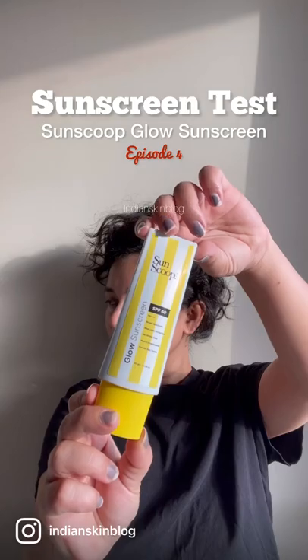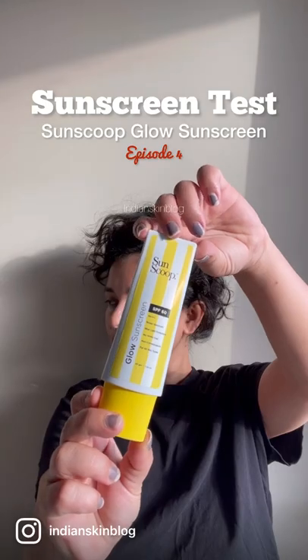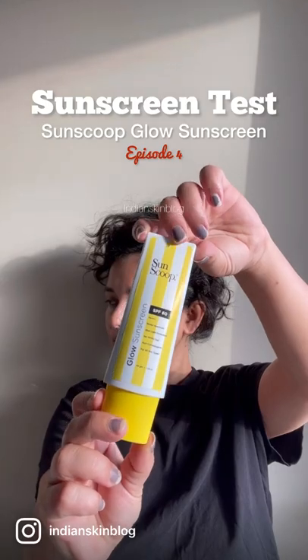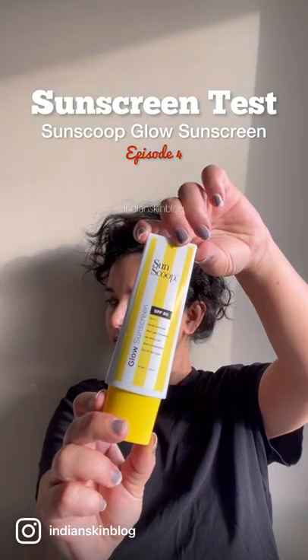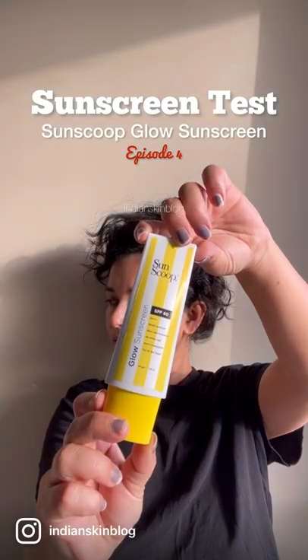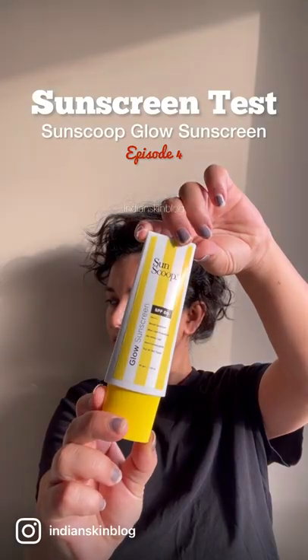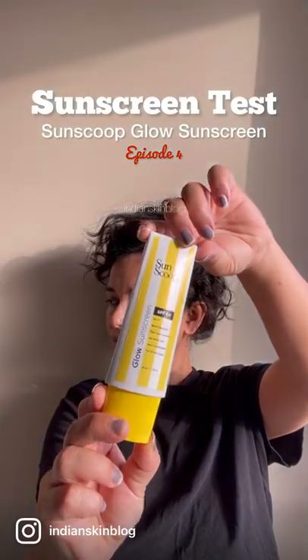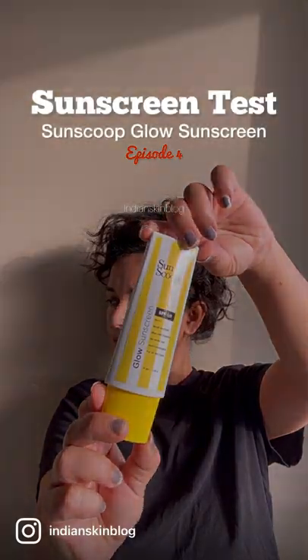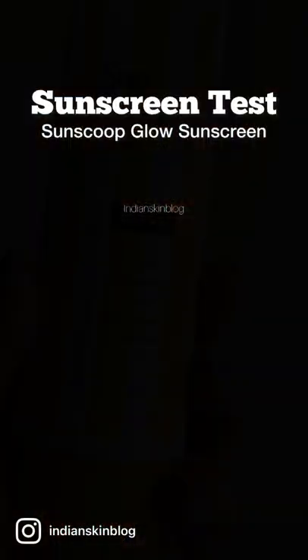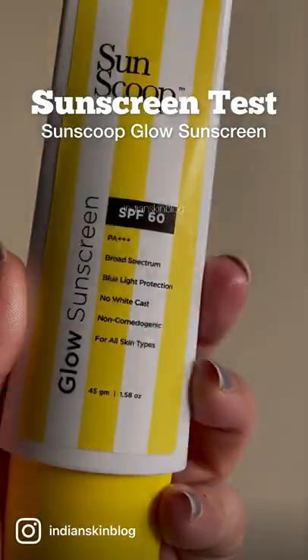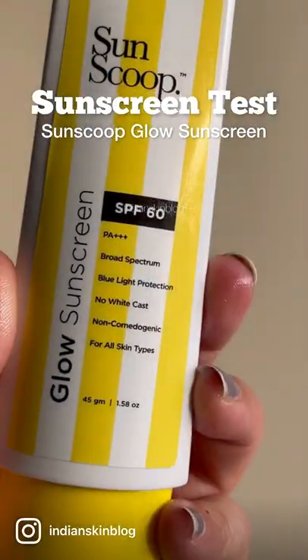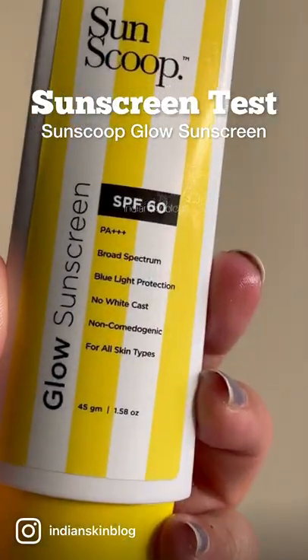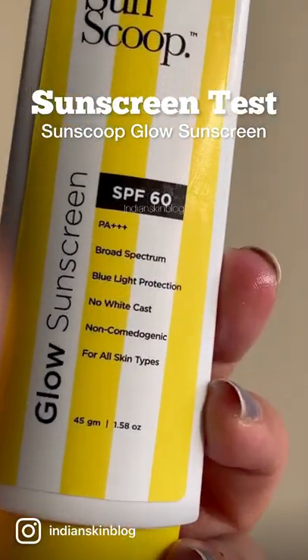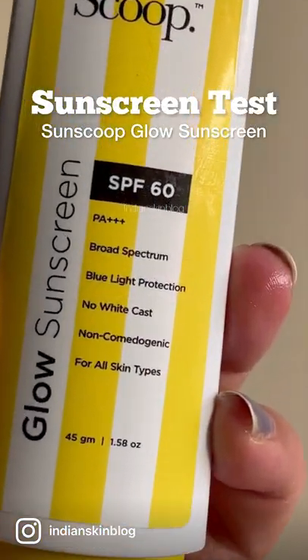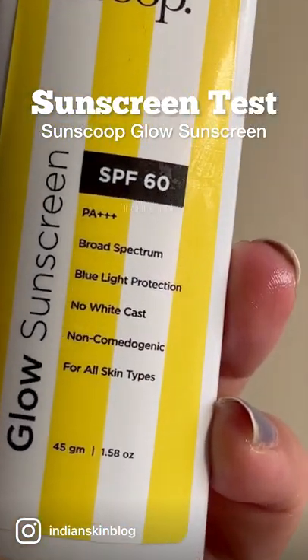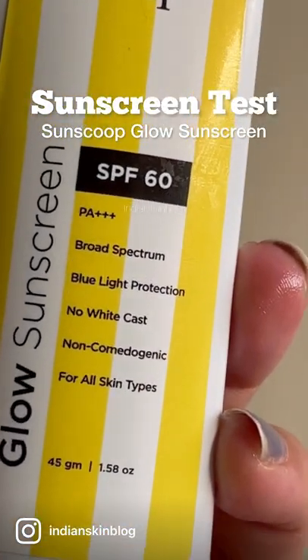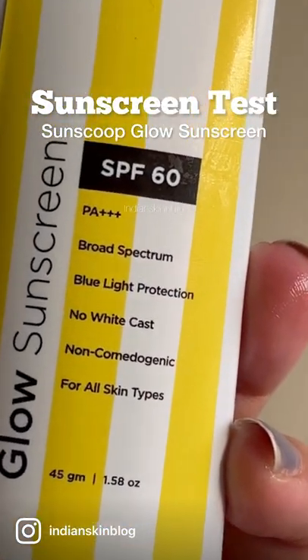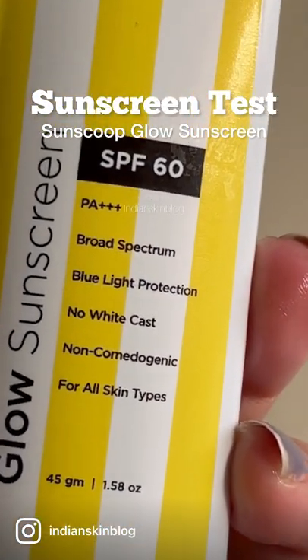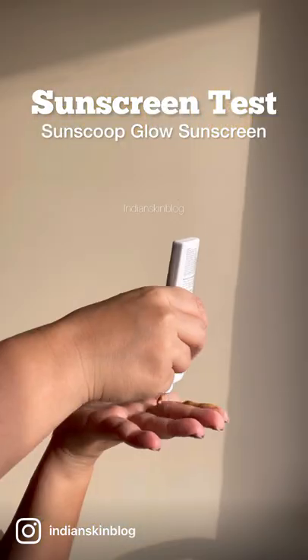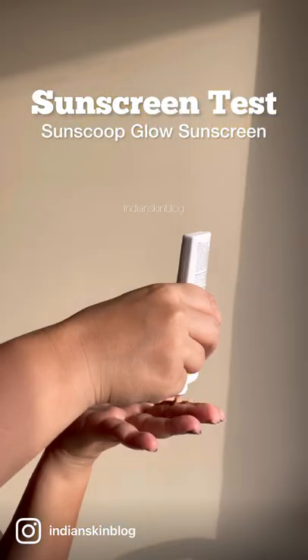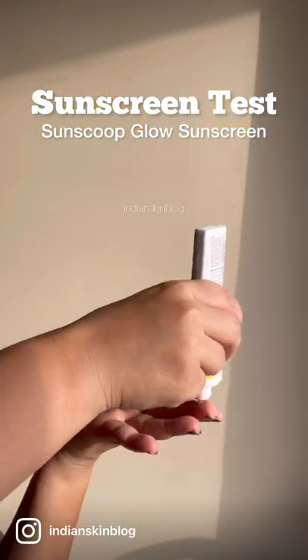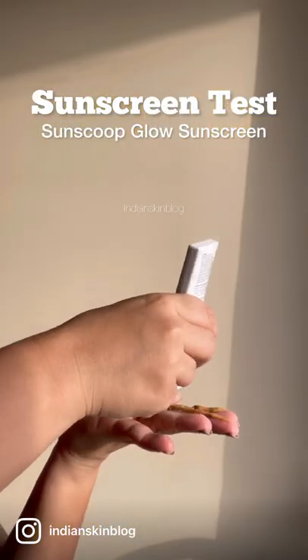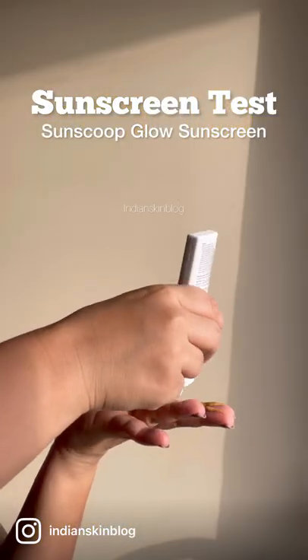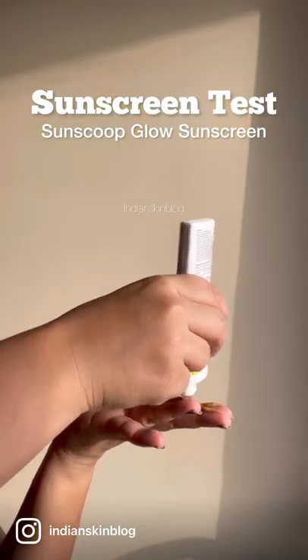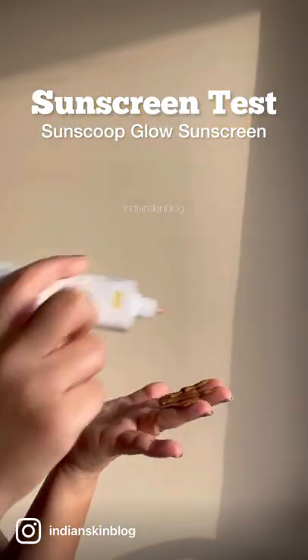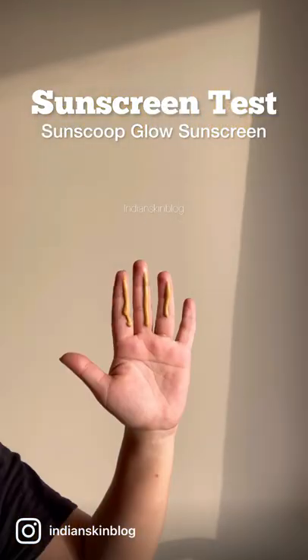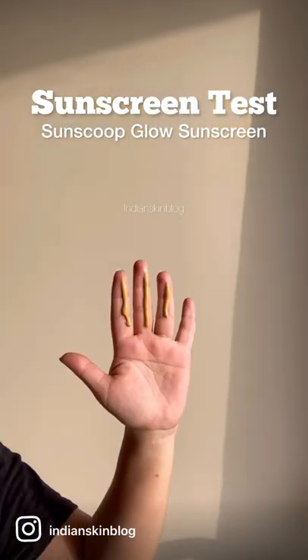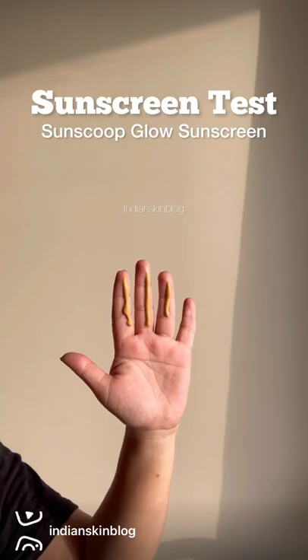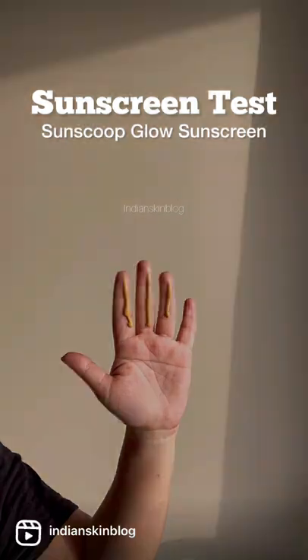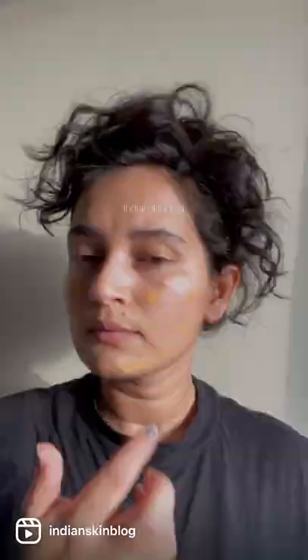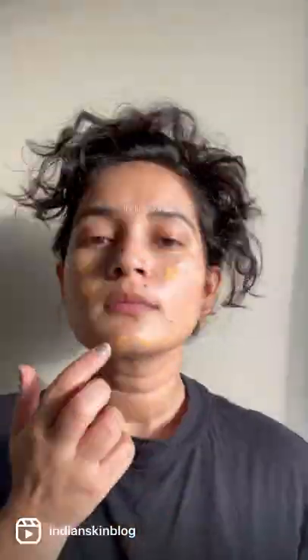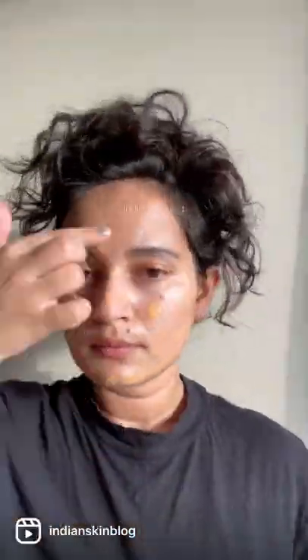Hi, we're testing out another sunscreen, the glow variant from SunScoop today. I'm taking out a decent enough amount and beginning to blend.